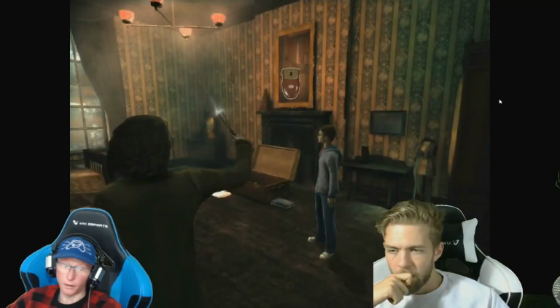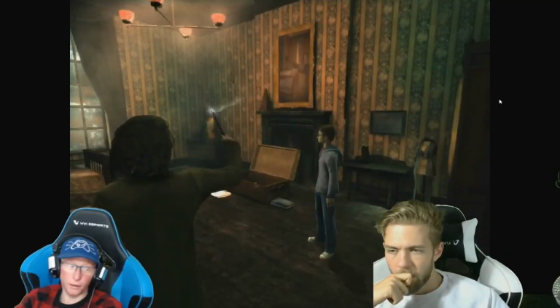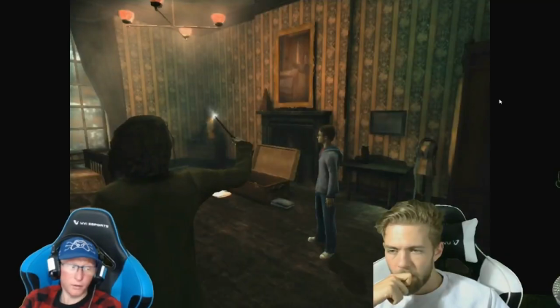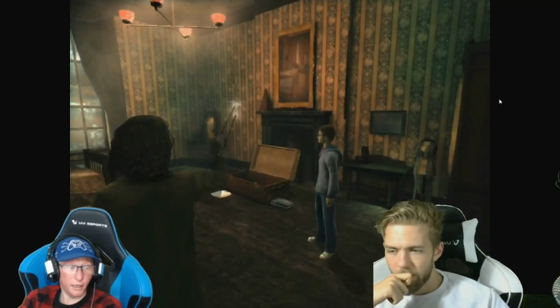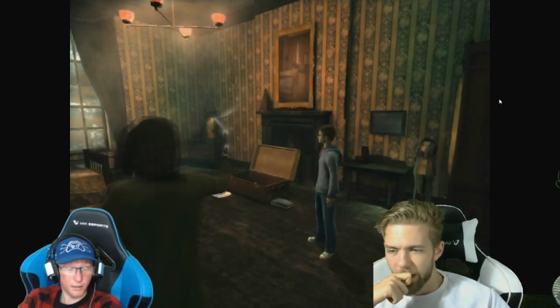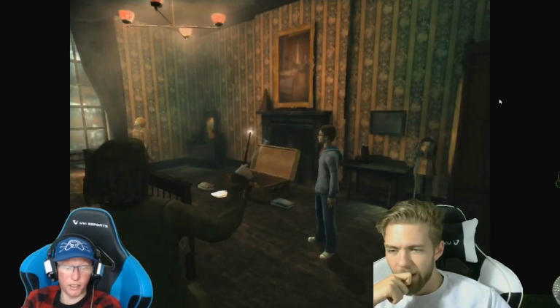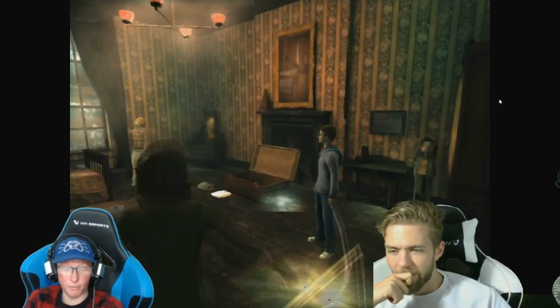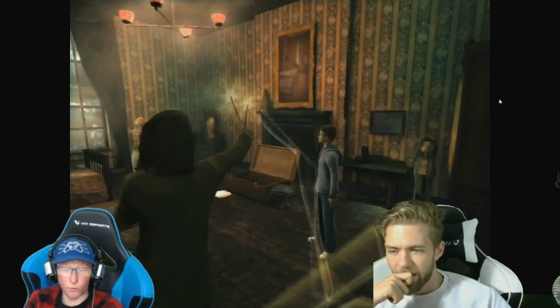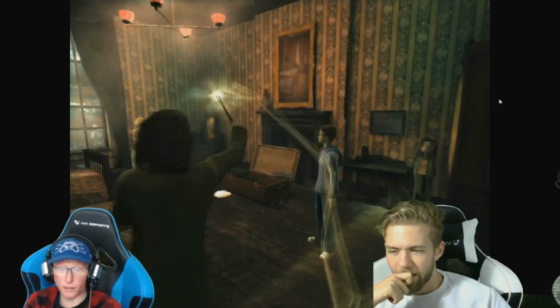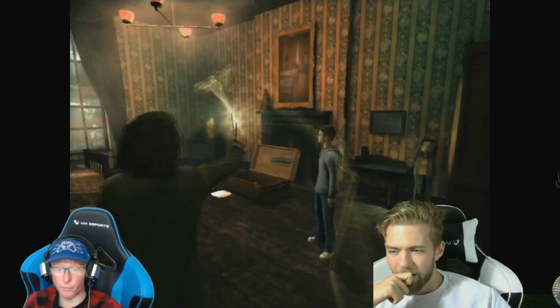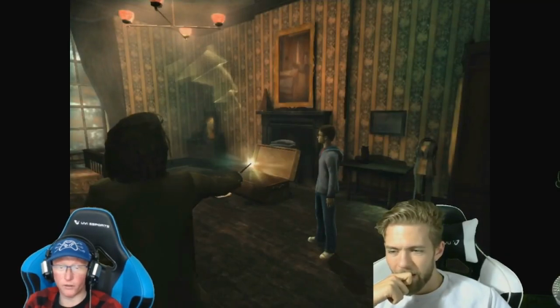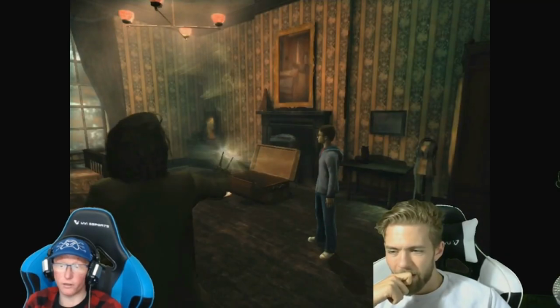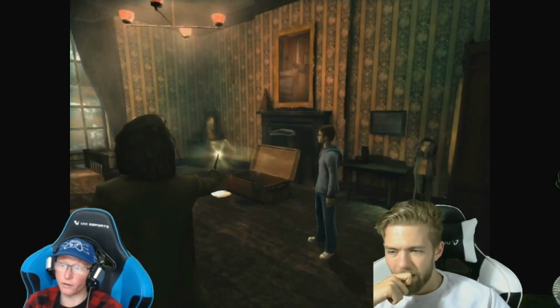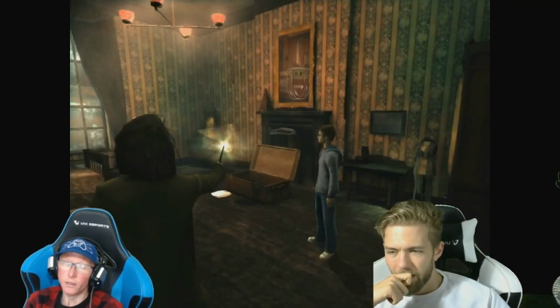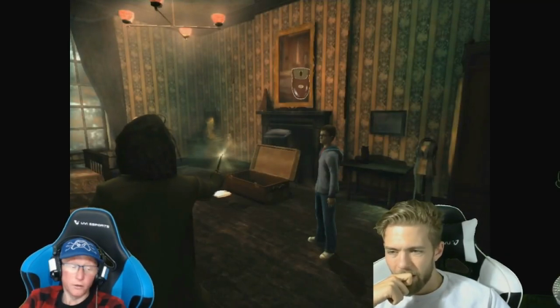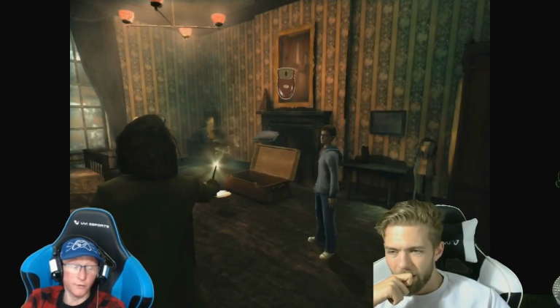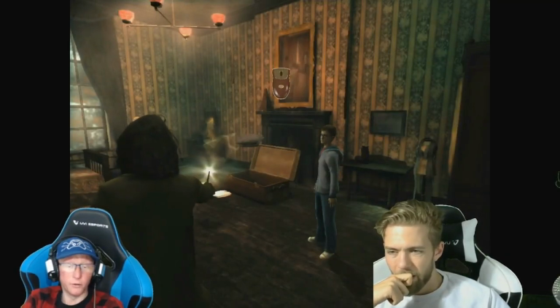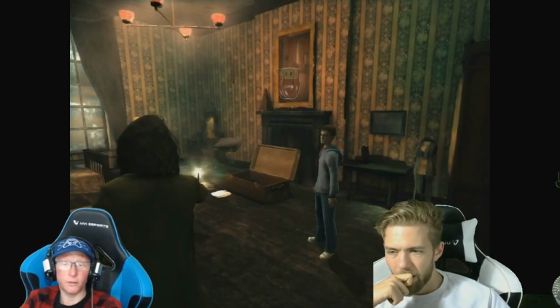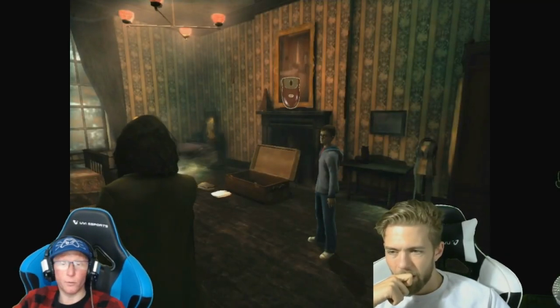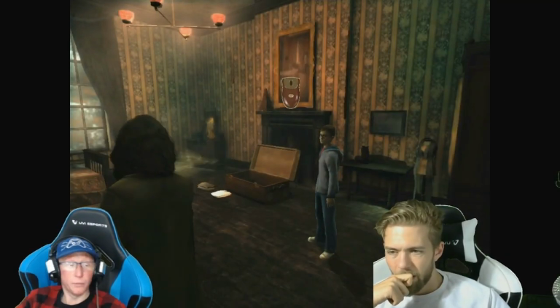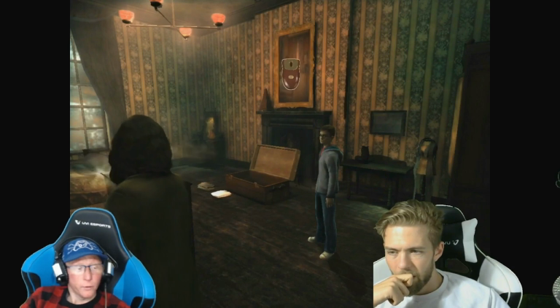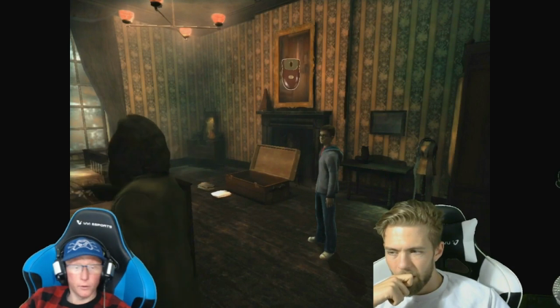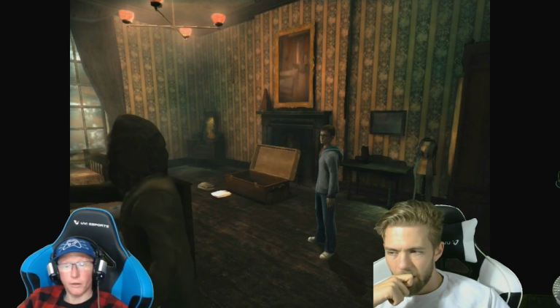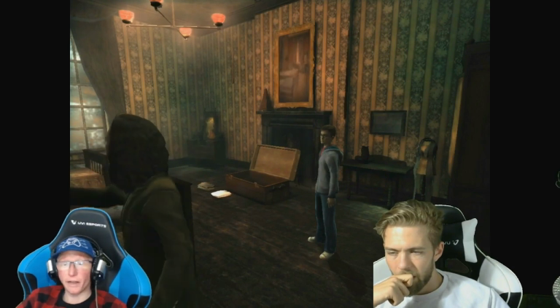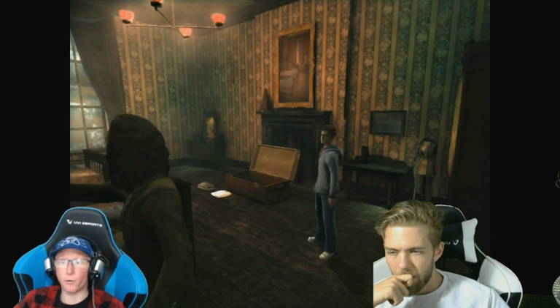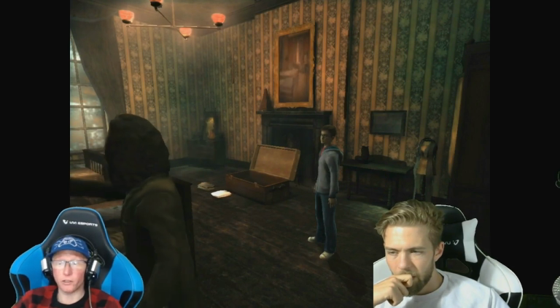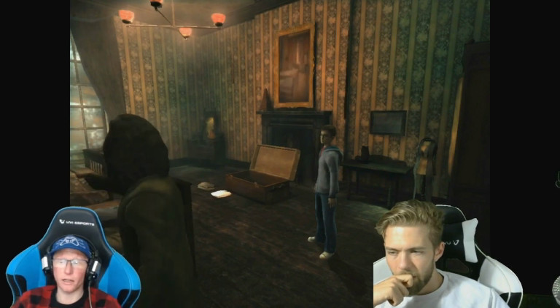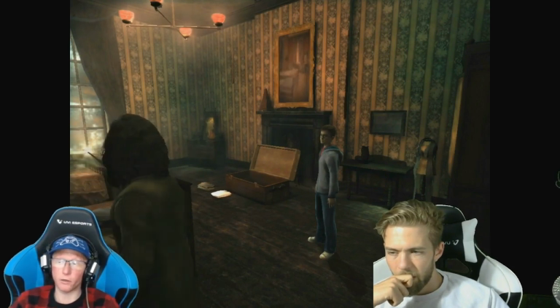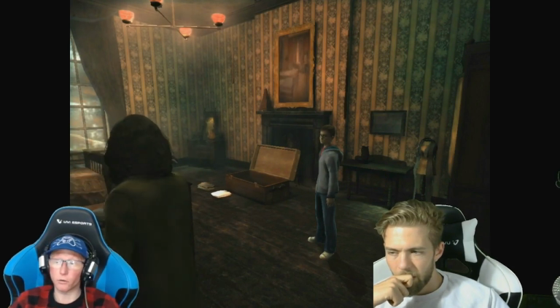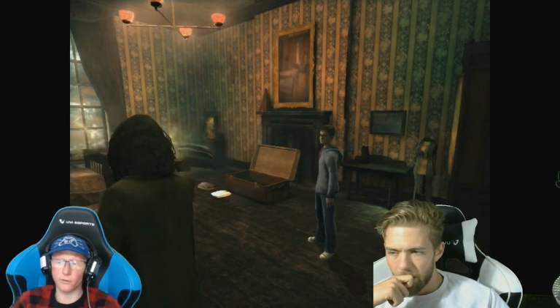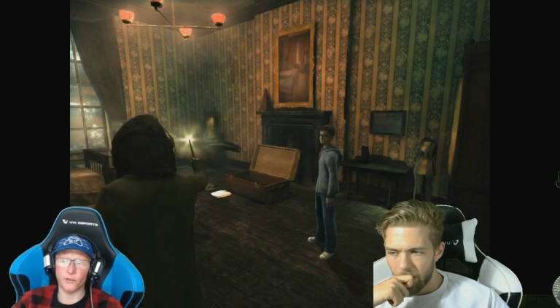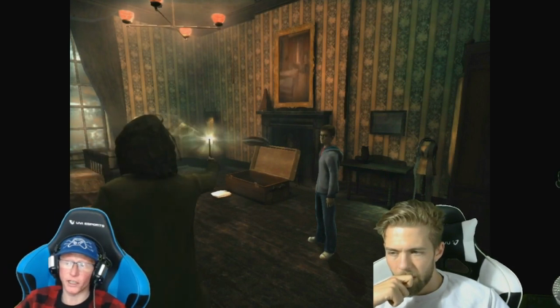Okay, ladies and gentlemen, welcome back to another review. Today we'll be reviewing Harry Potter and the Order of the Phoenix.